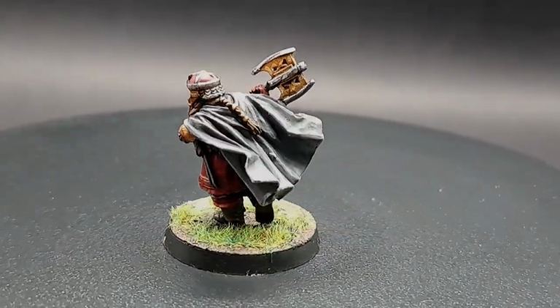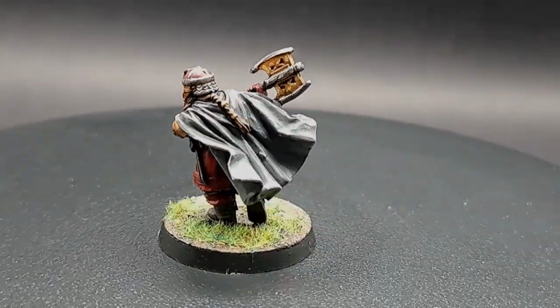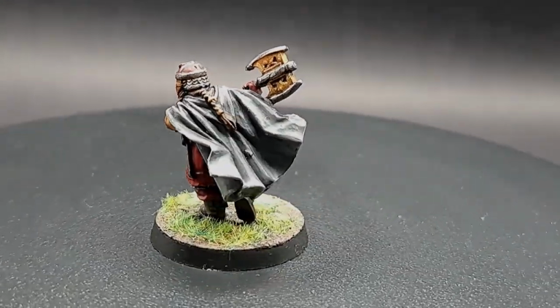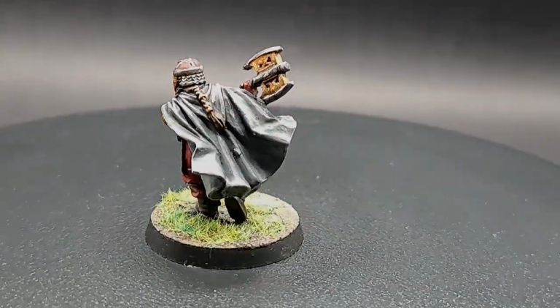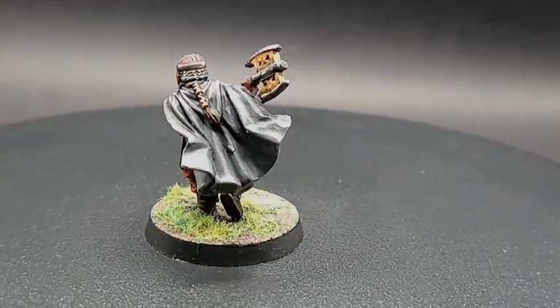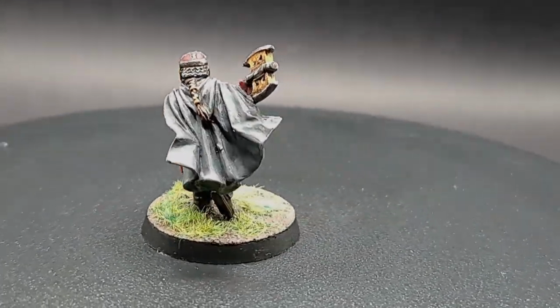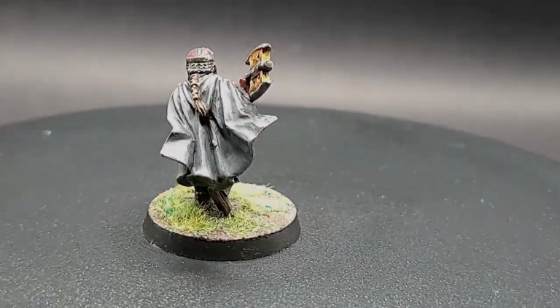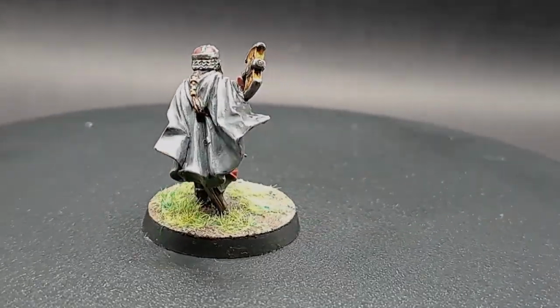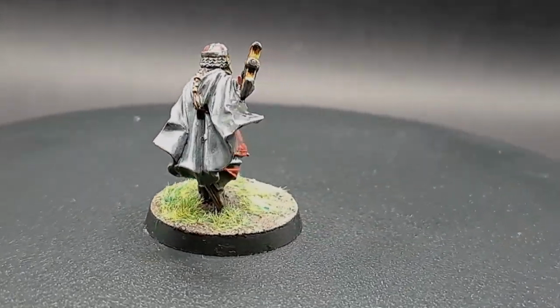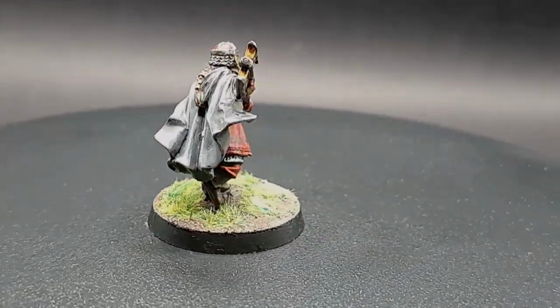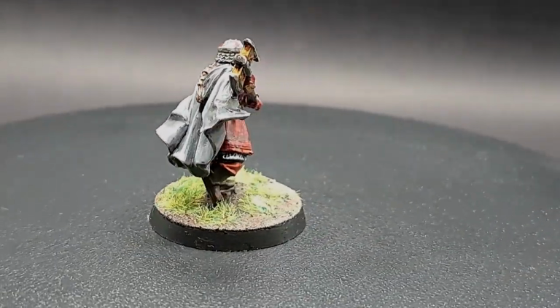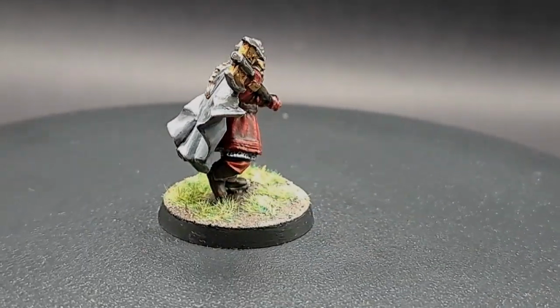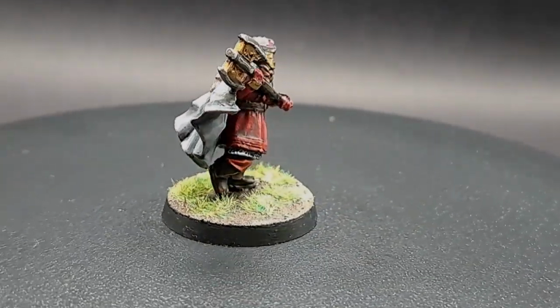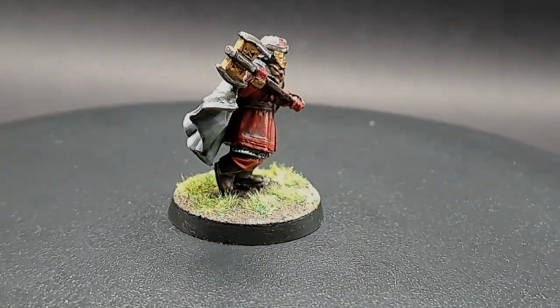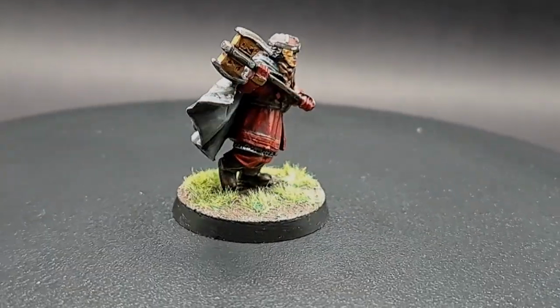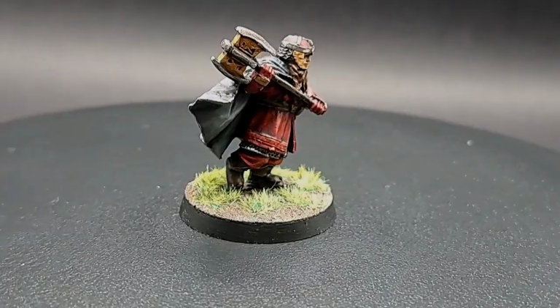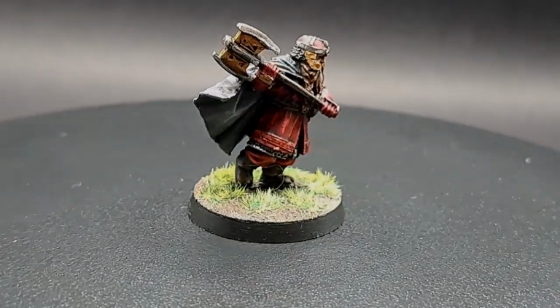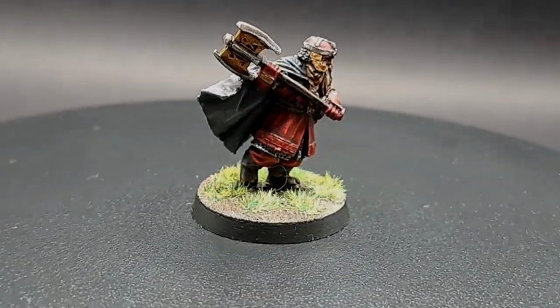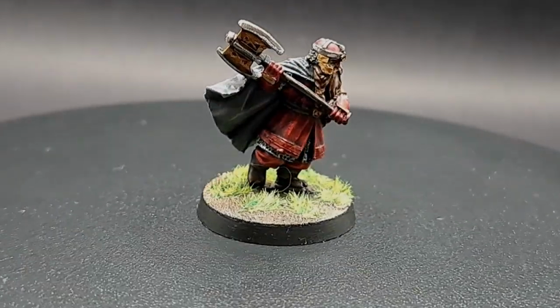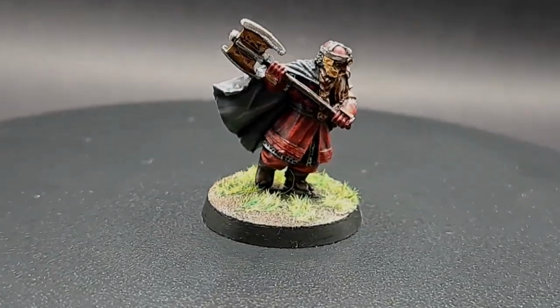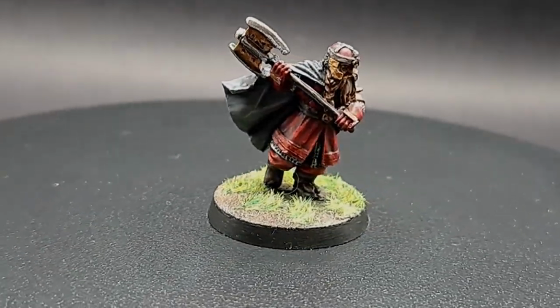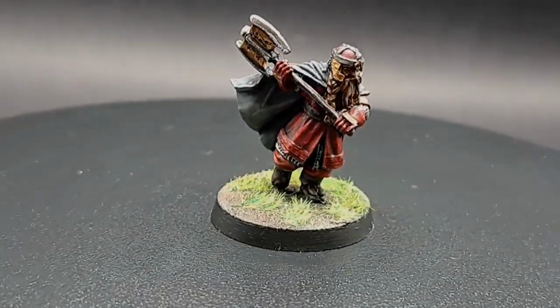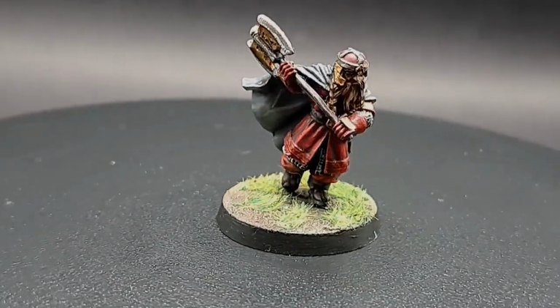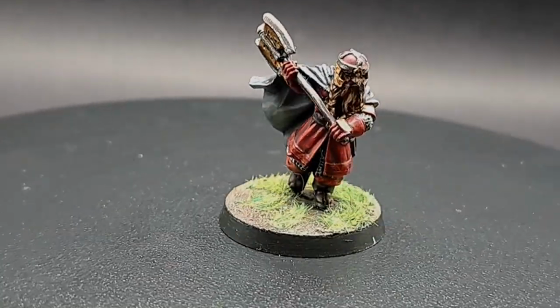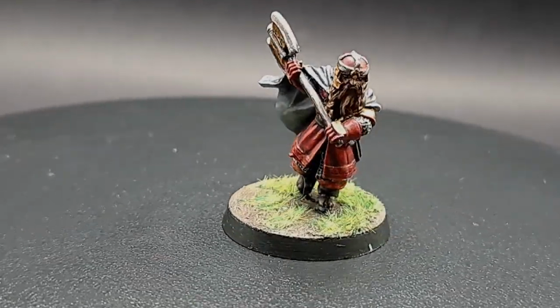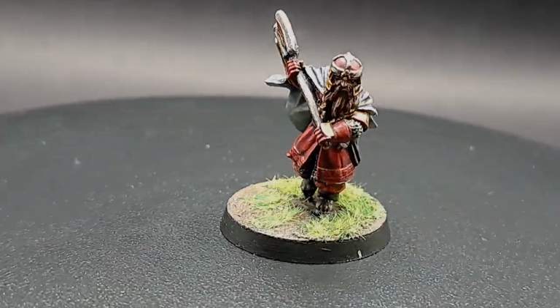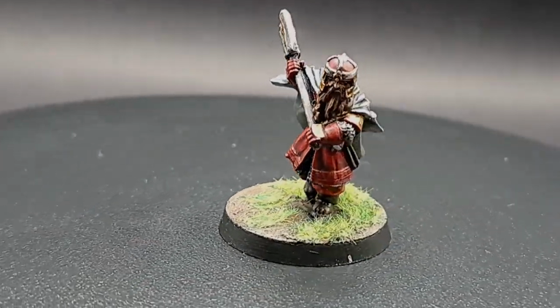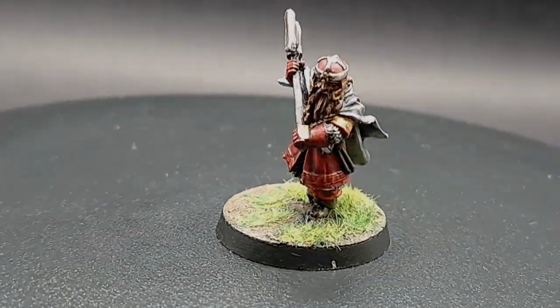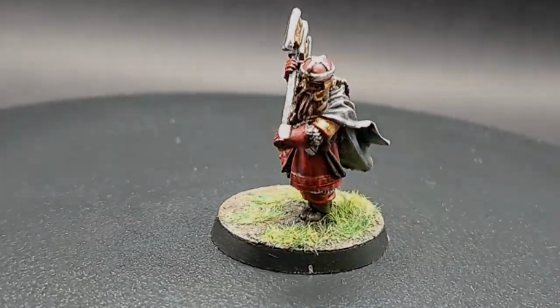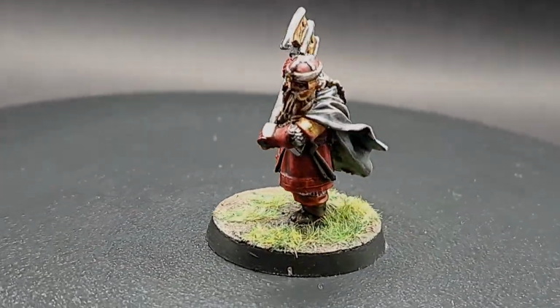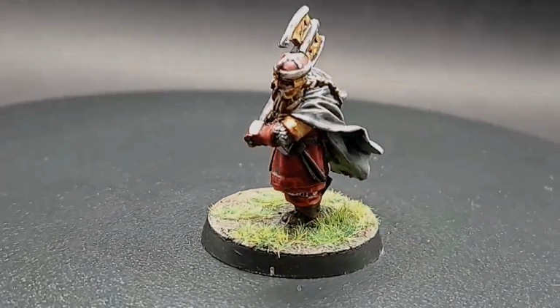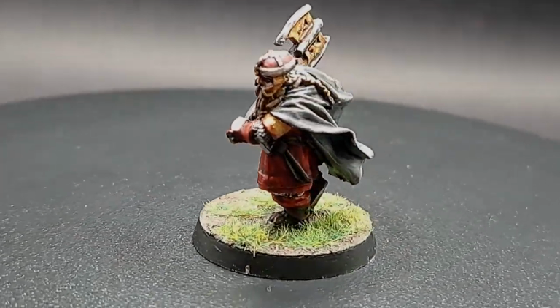Hello and welcome to Drunk On Tea. Today I'm going to show you how to paint this Gimli model.